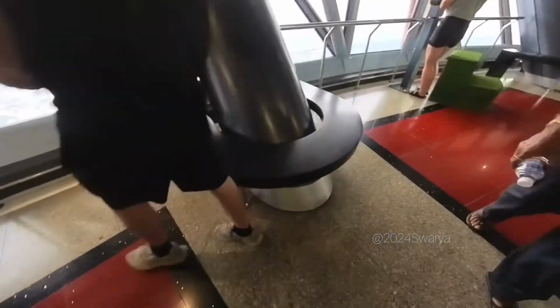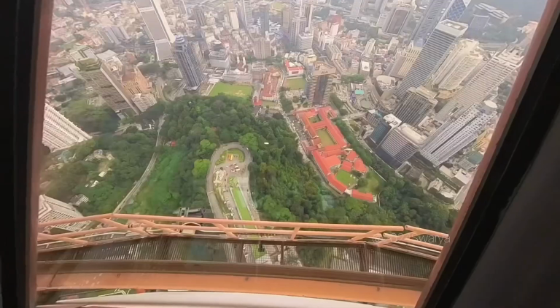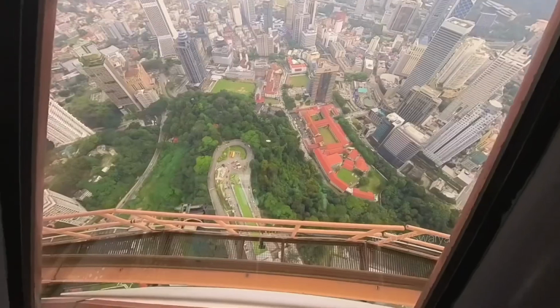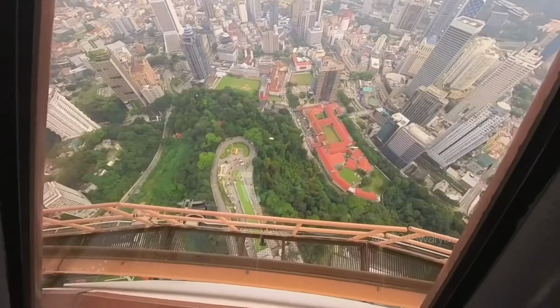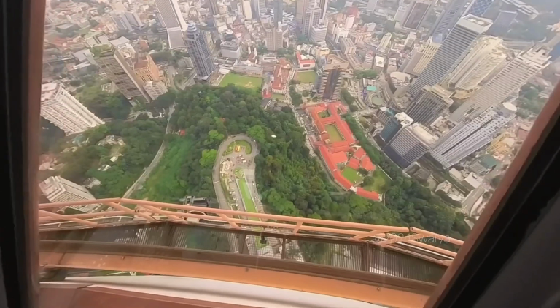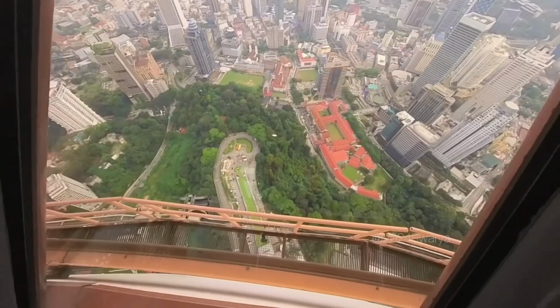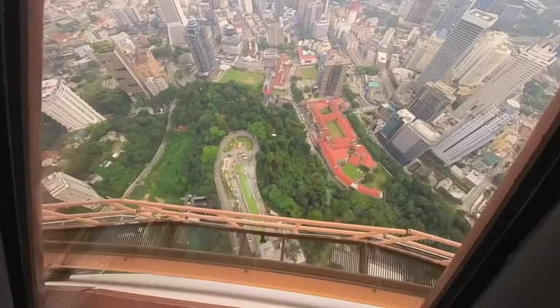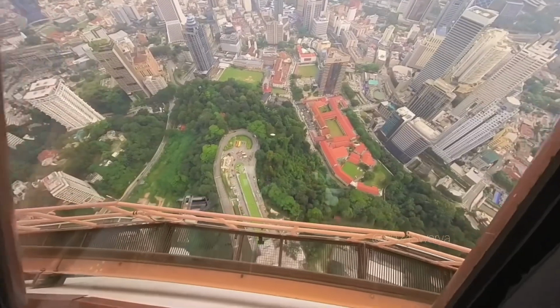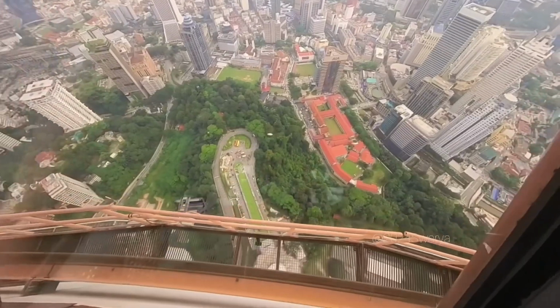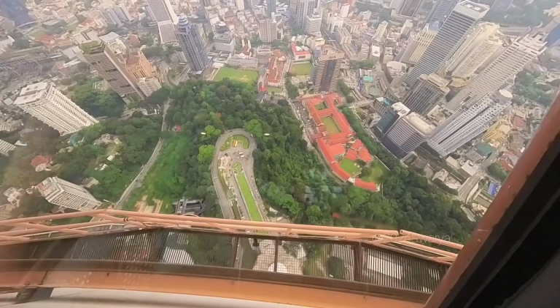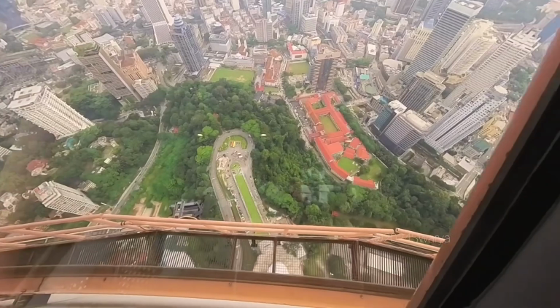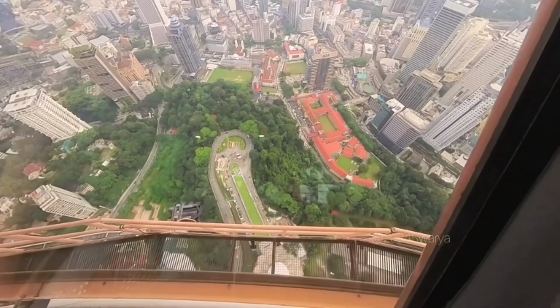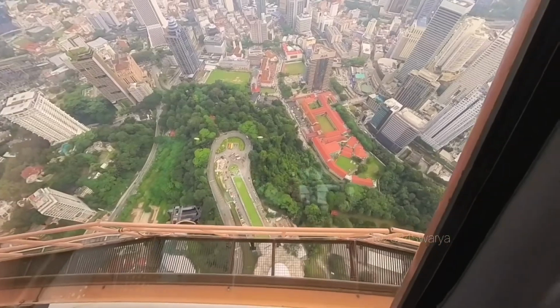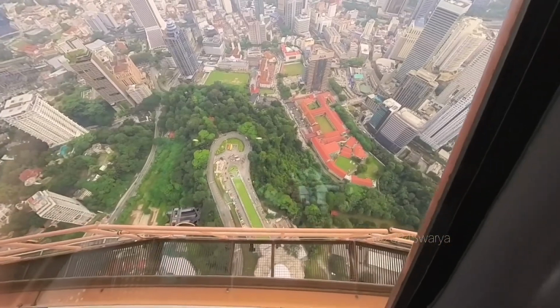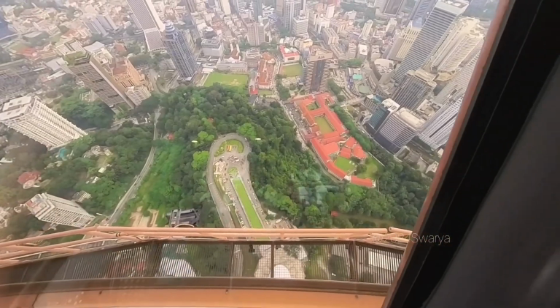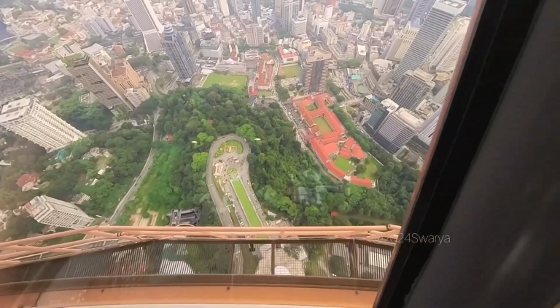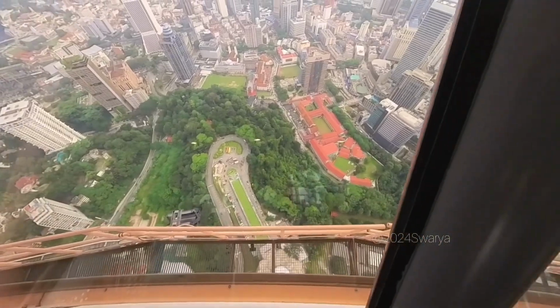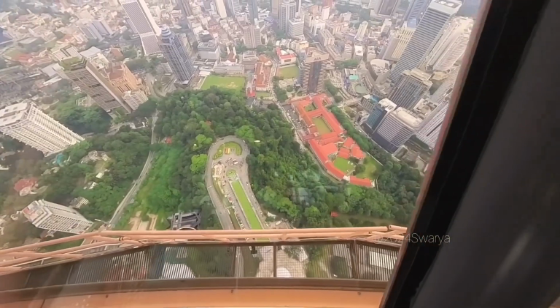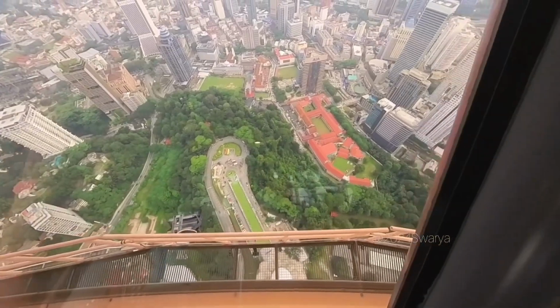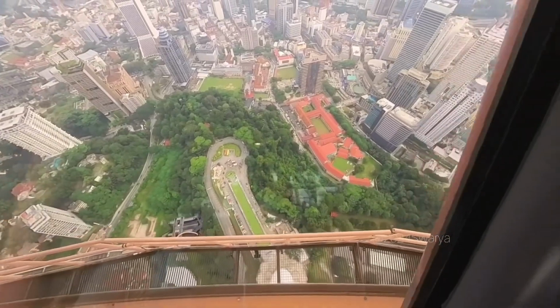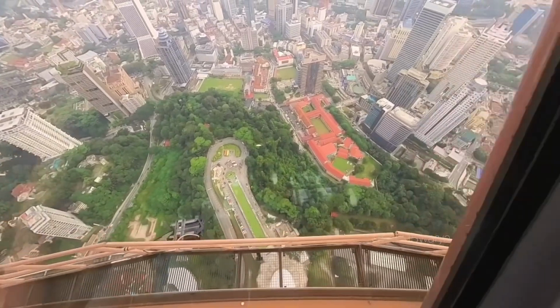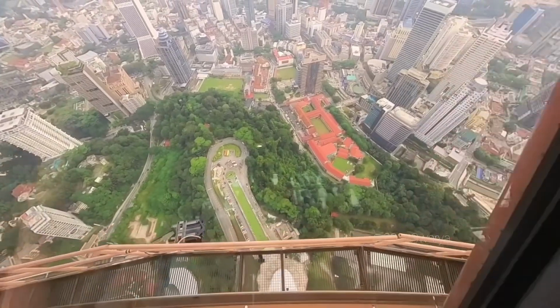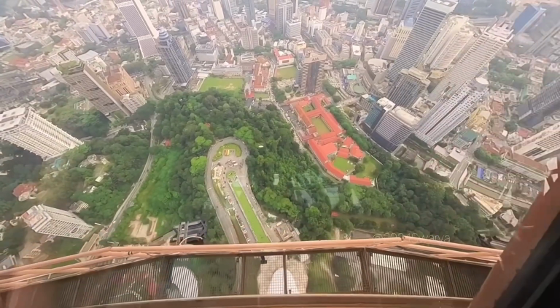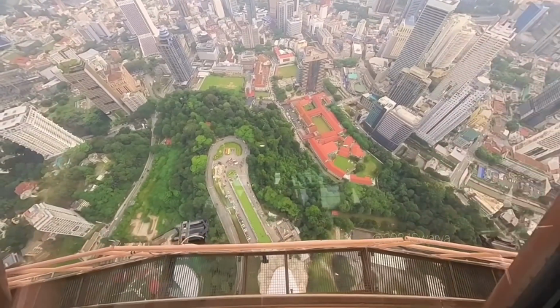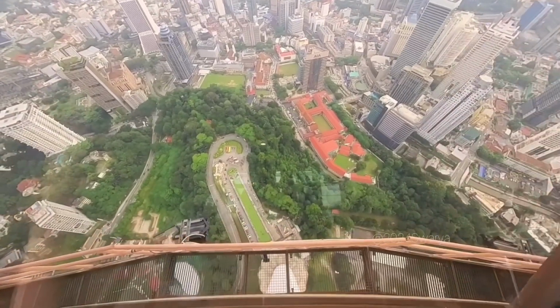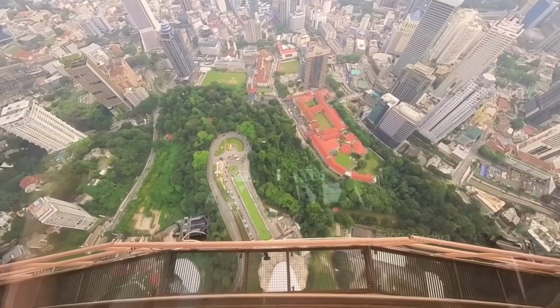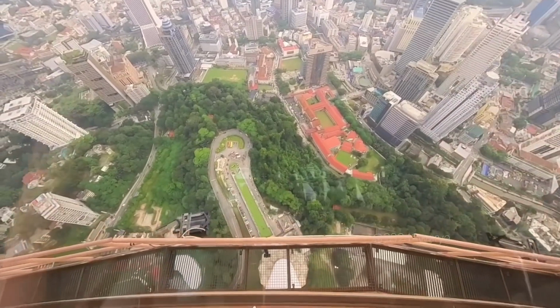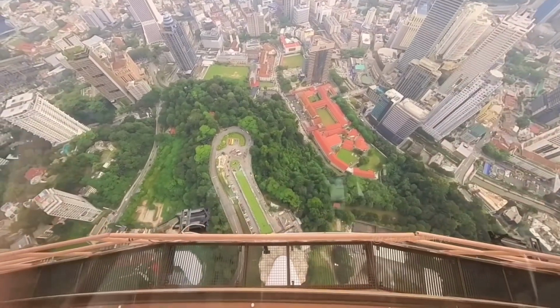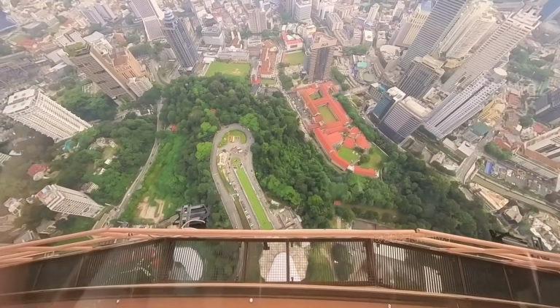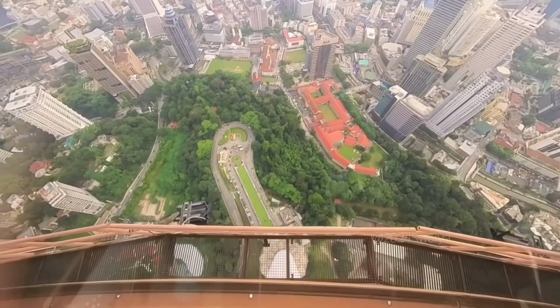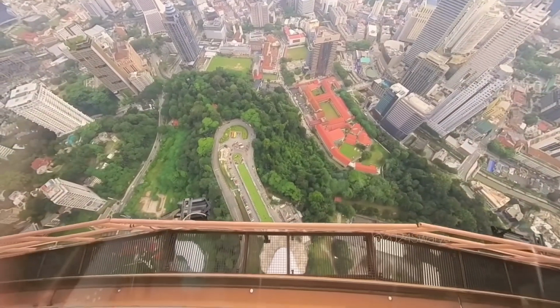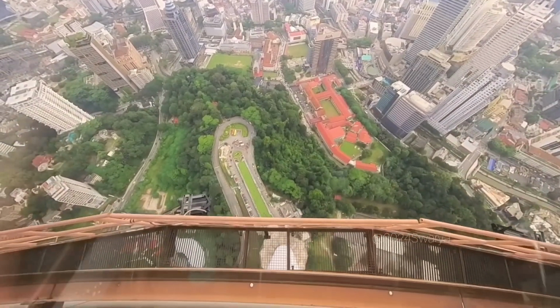This is a 360-degree view. You can see the full 360-degree view of the city.